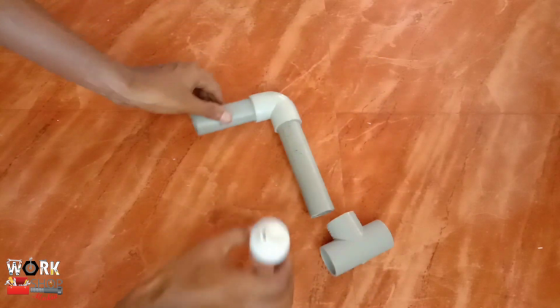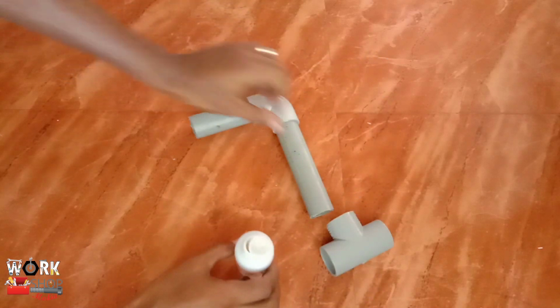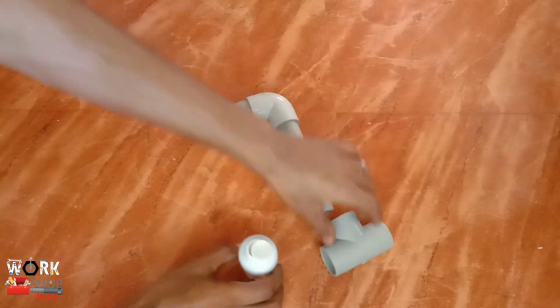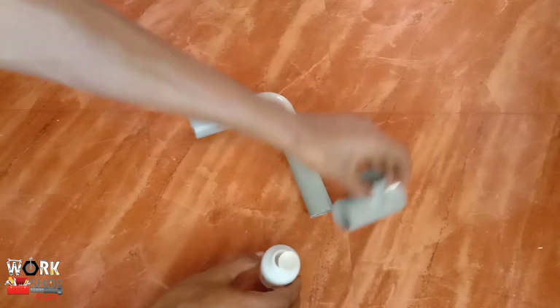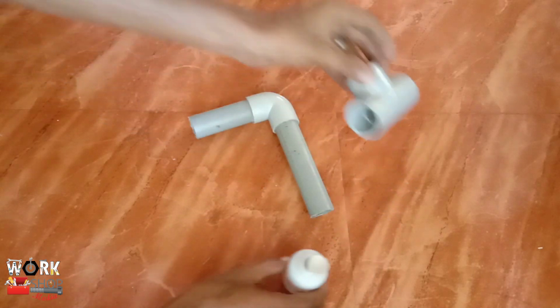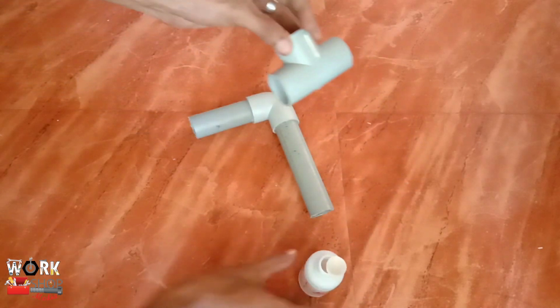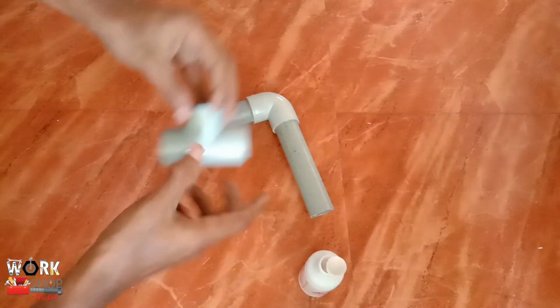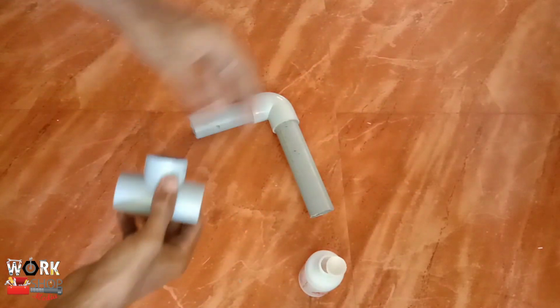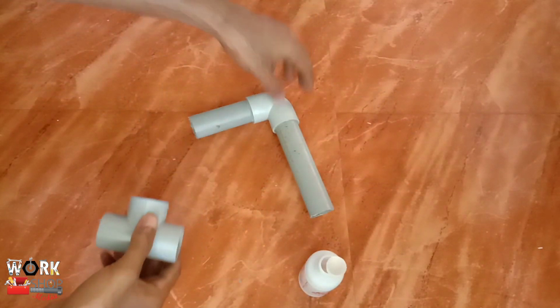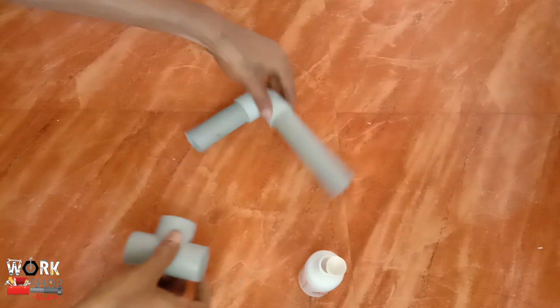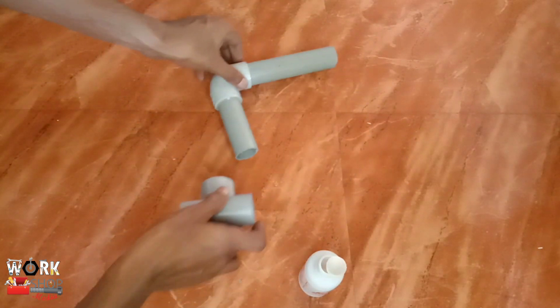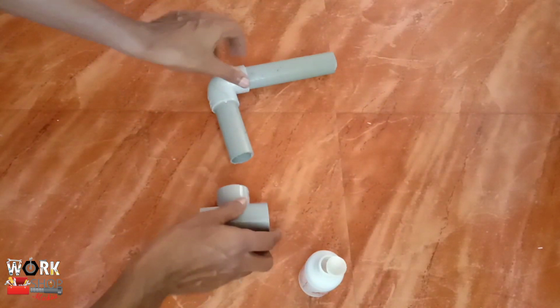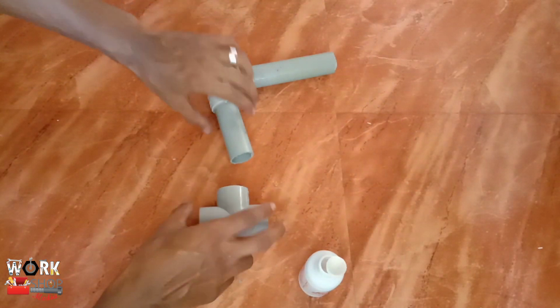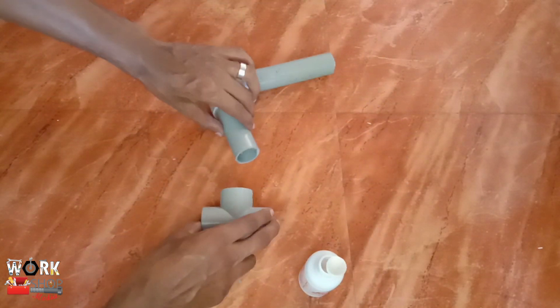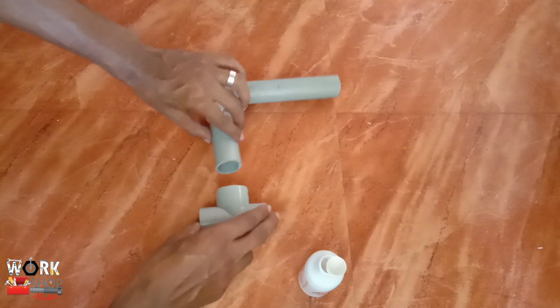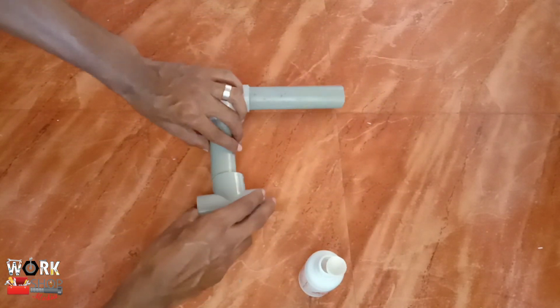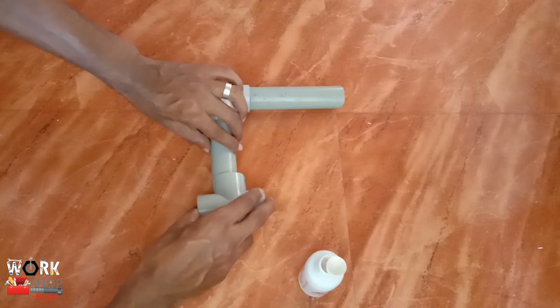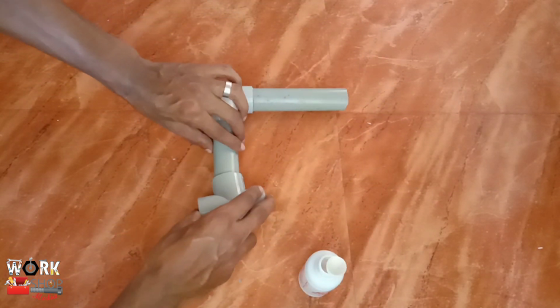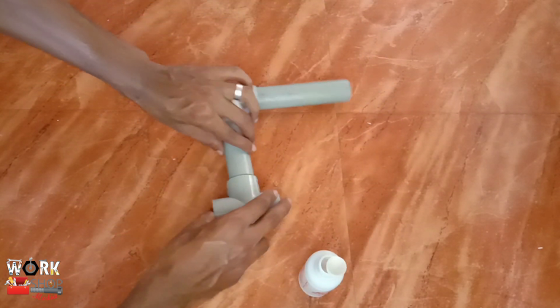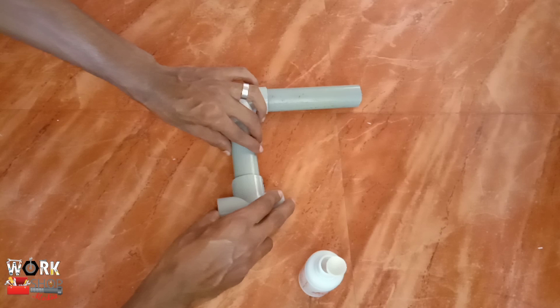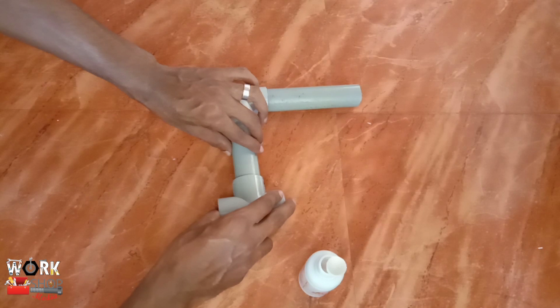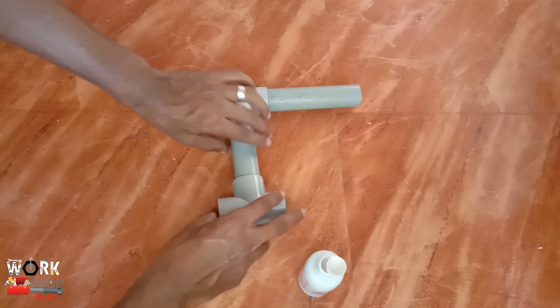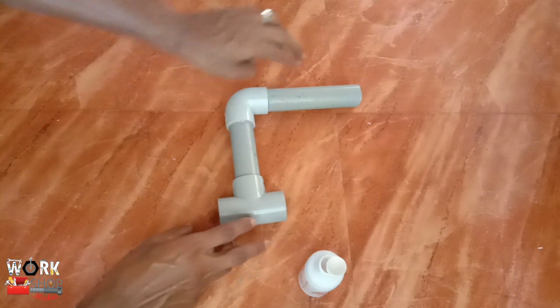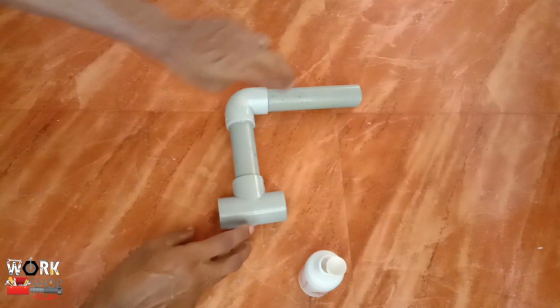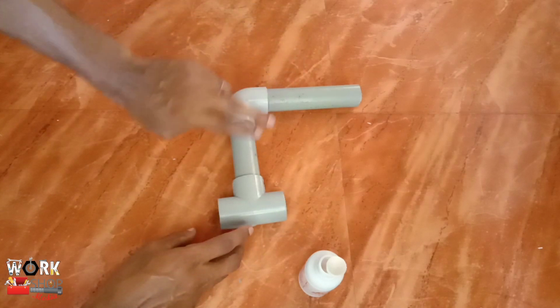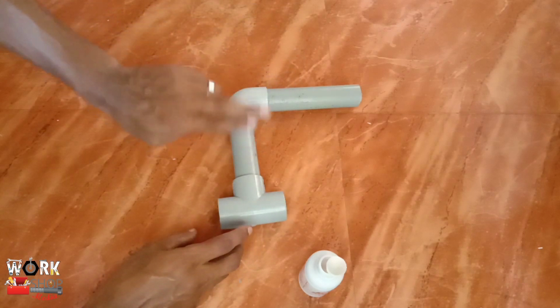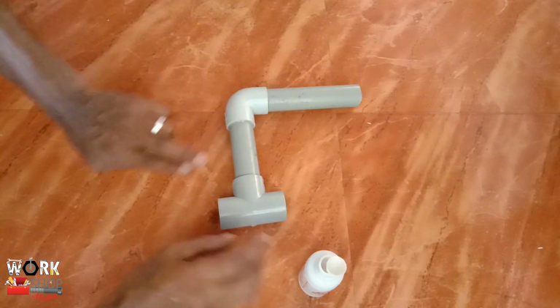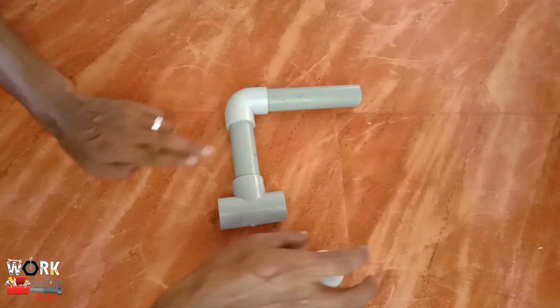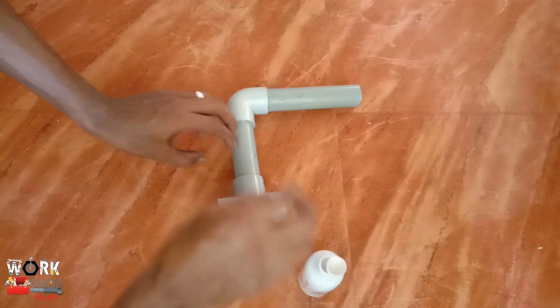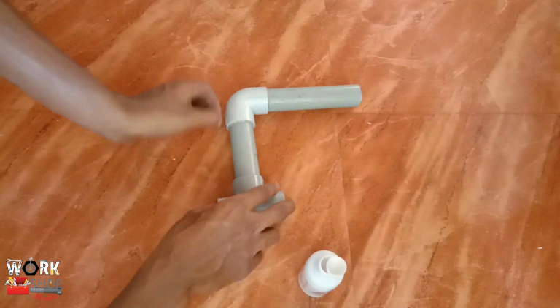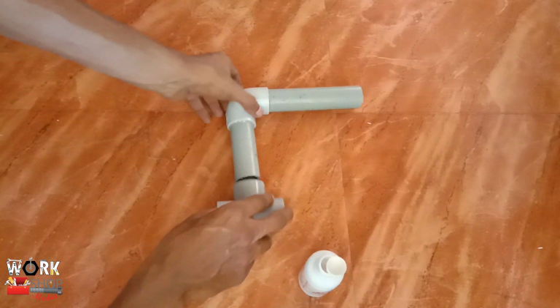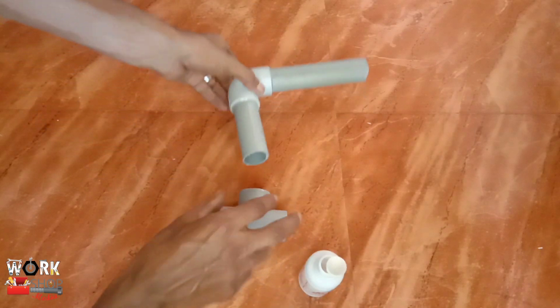We put the pipe of 10cm and put it on the side of that. It is about 10cm and we have to do it with a 10cm piece.